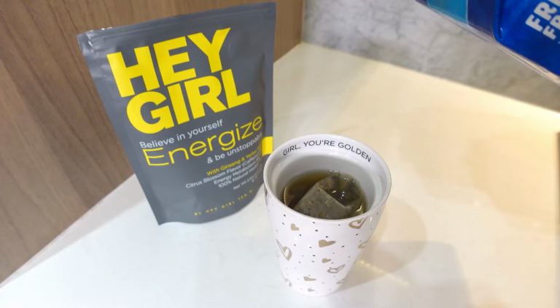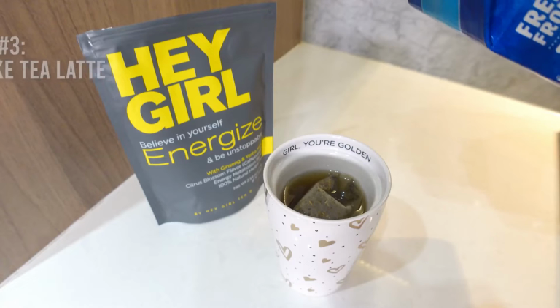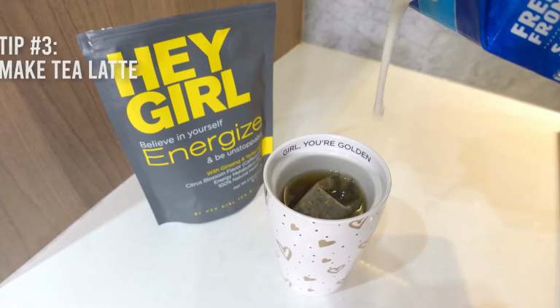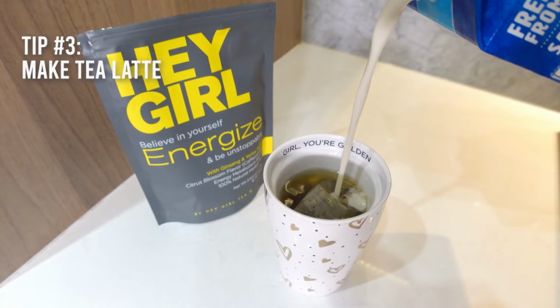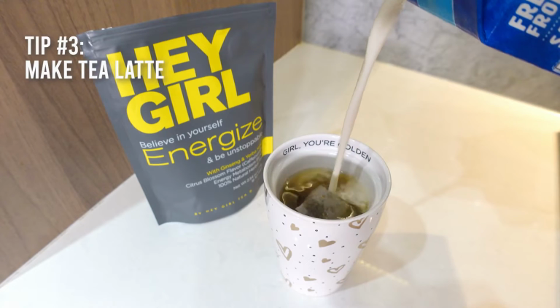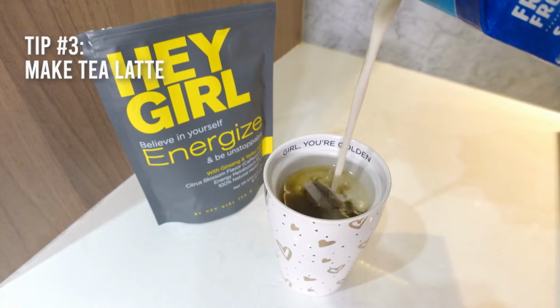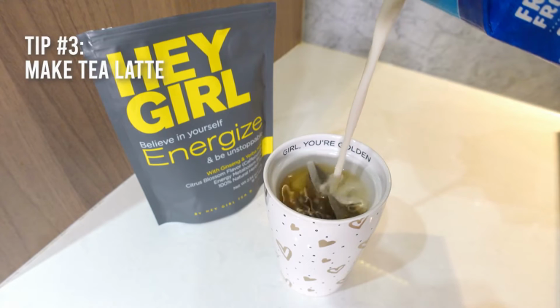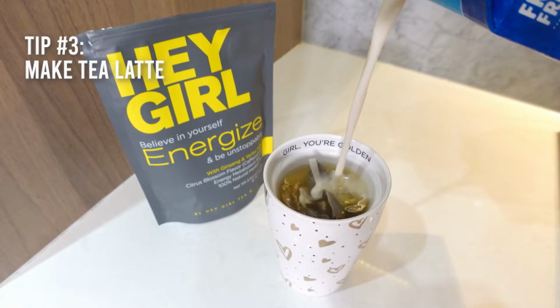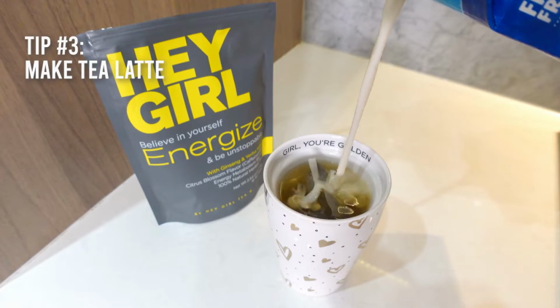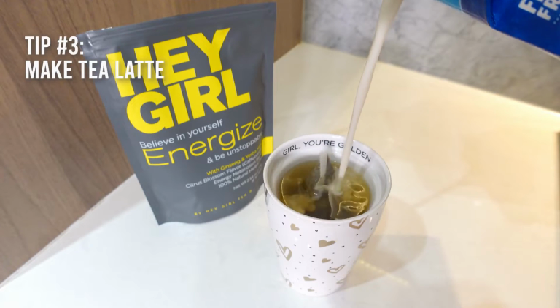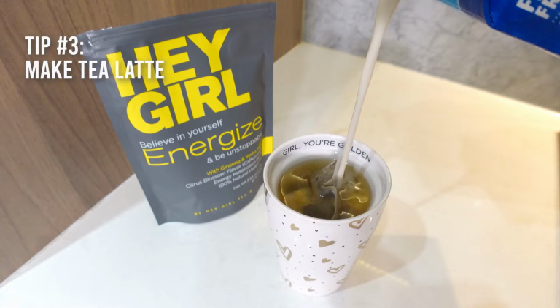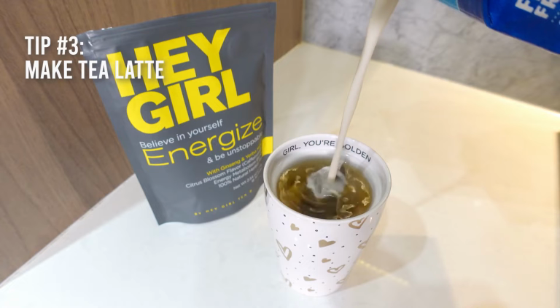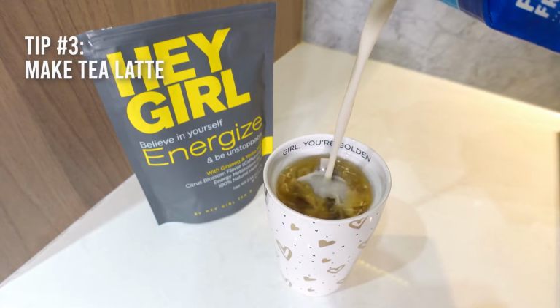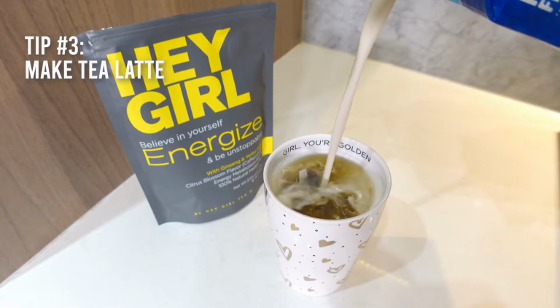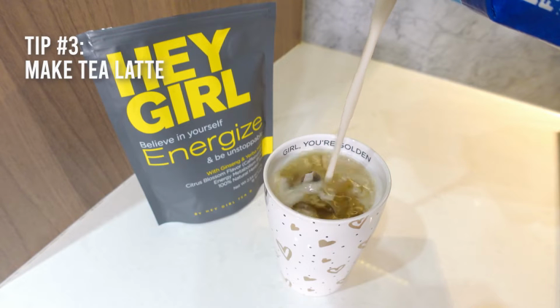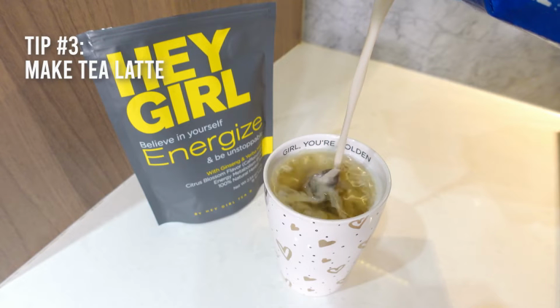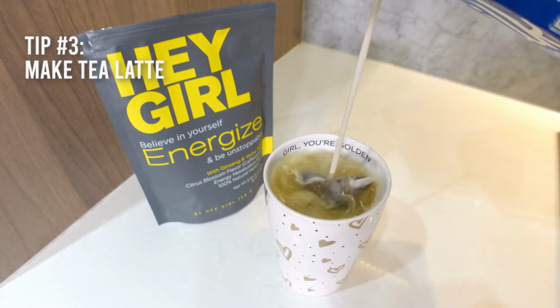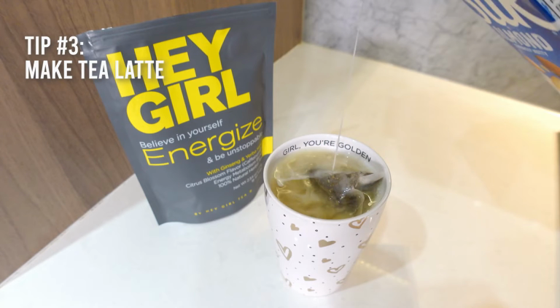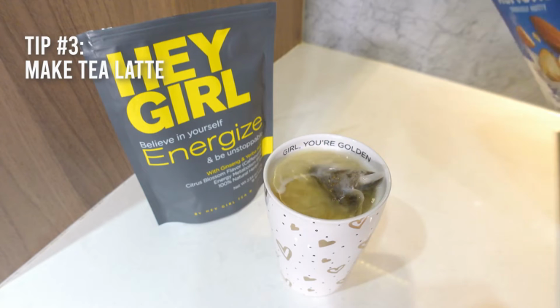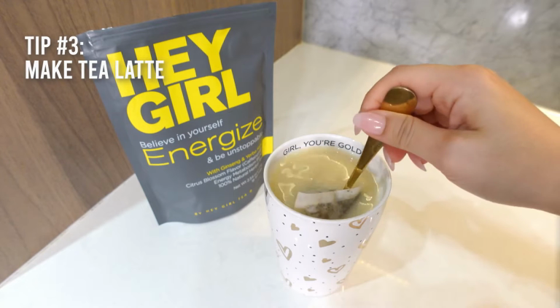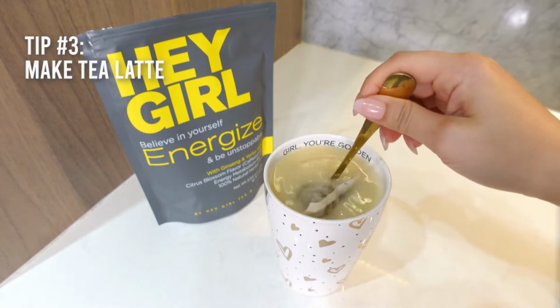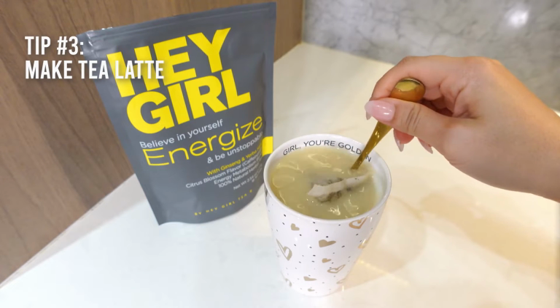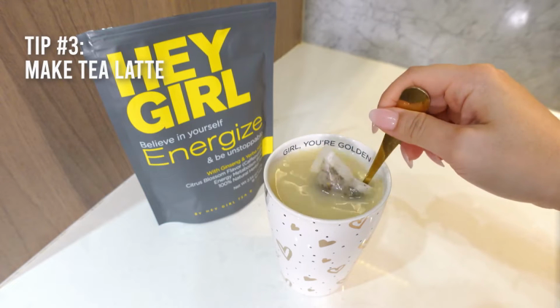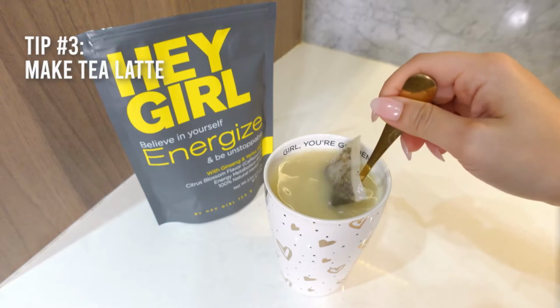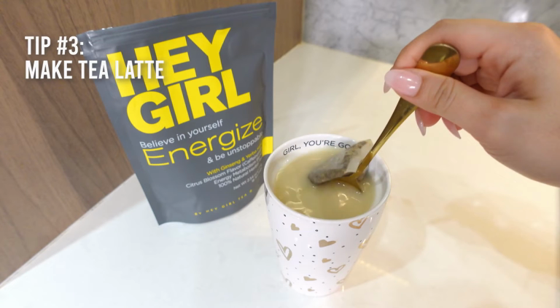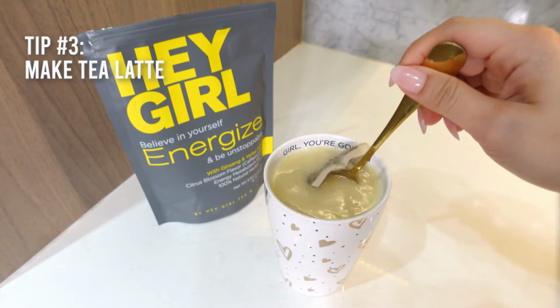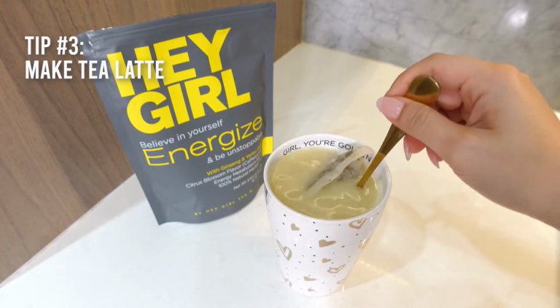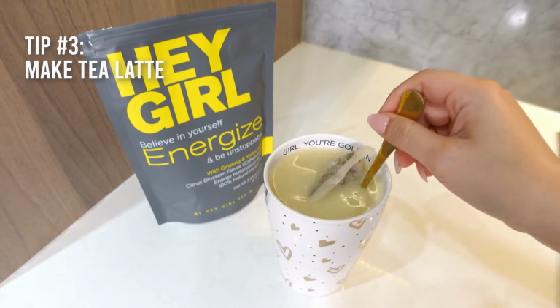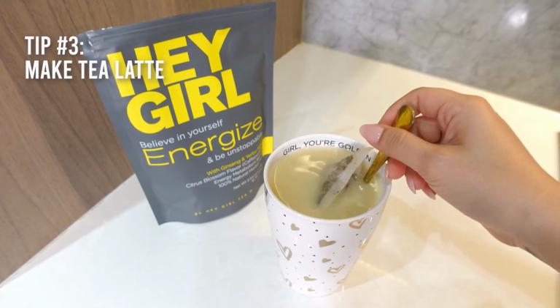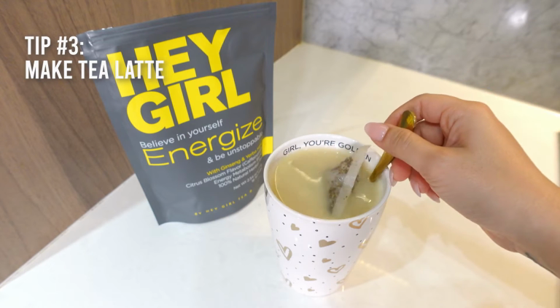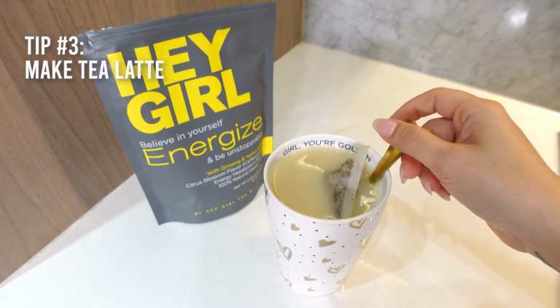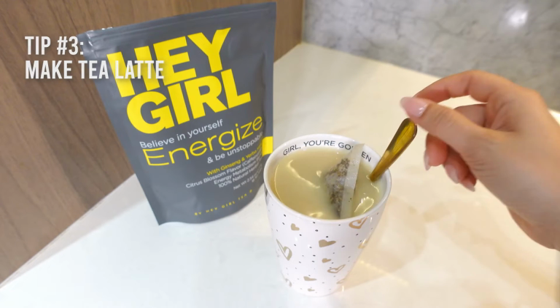You can also make an energized tea latte by adding oat milk or your preferred nut milk to your tea to make a latte.